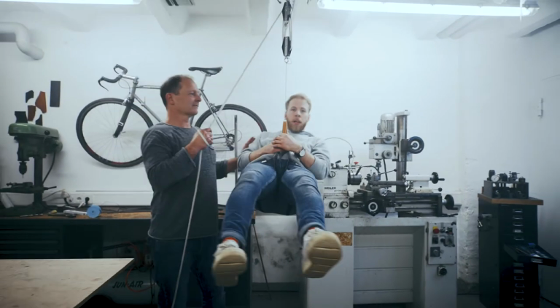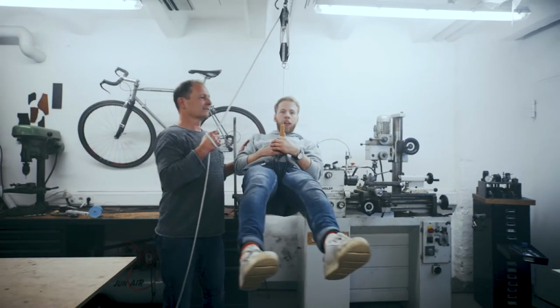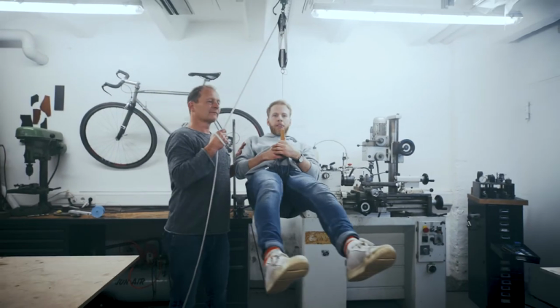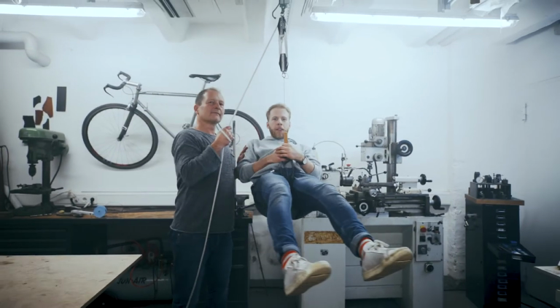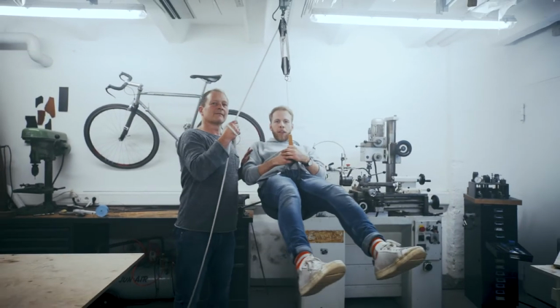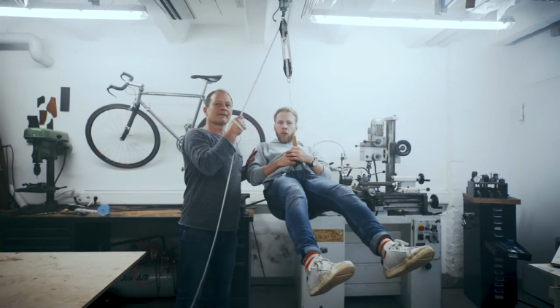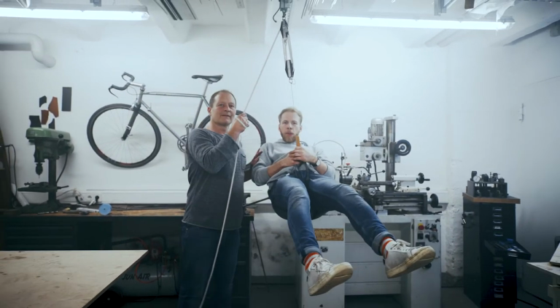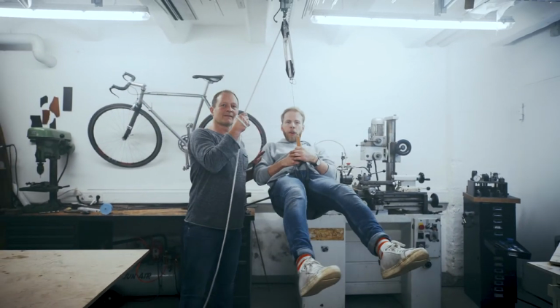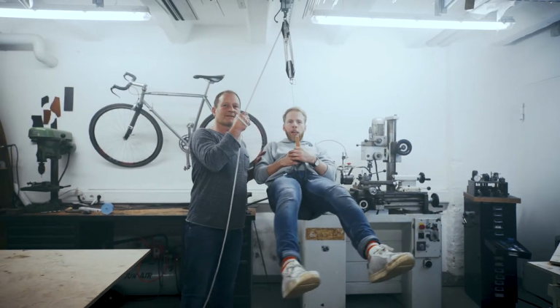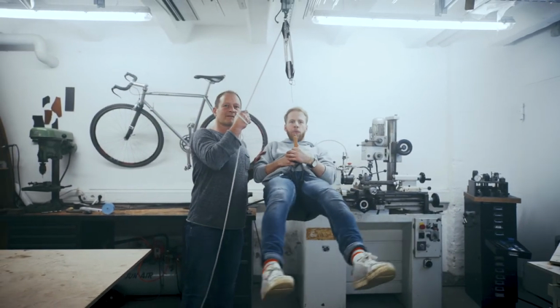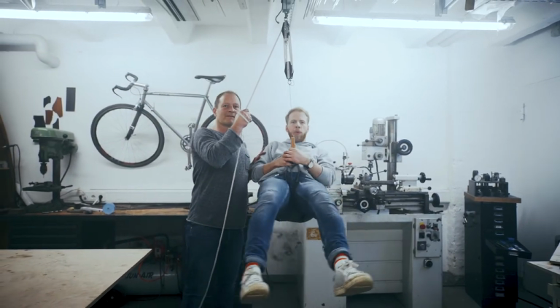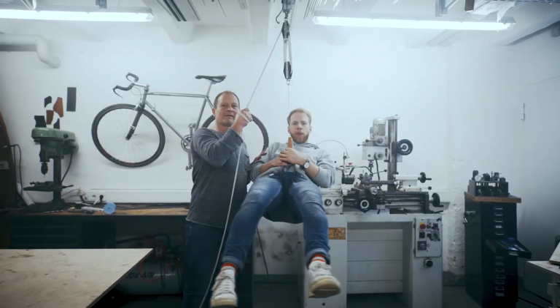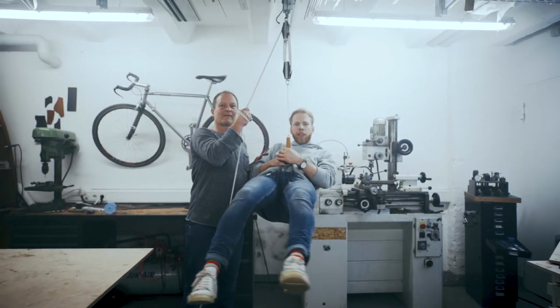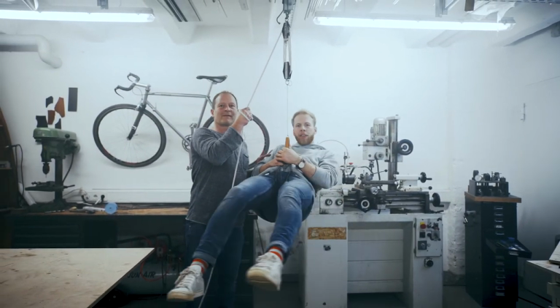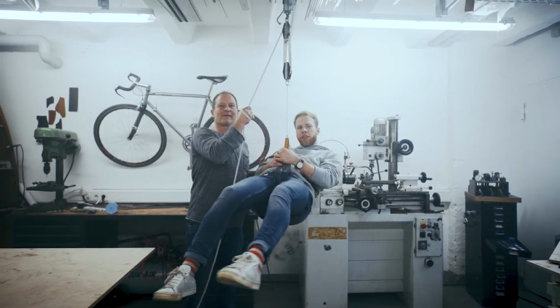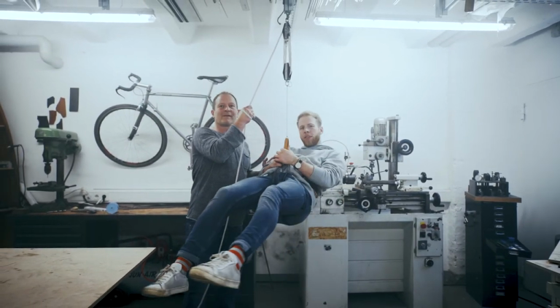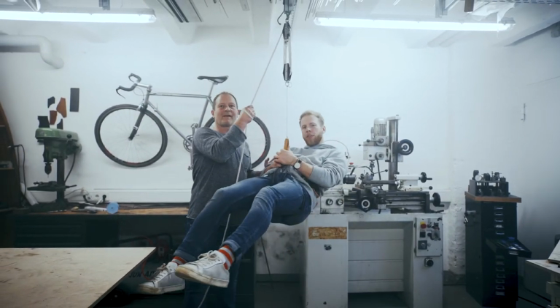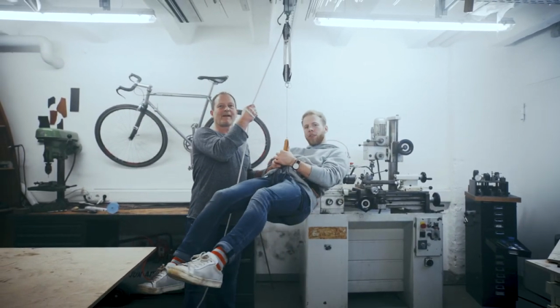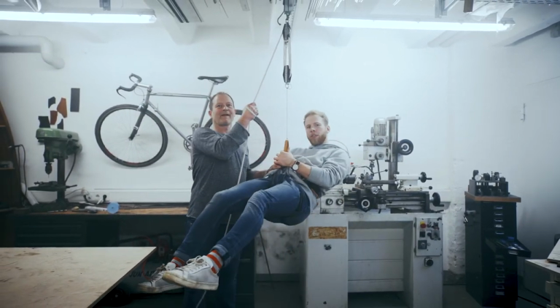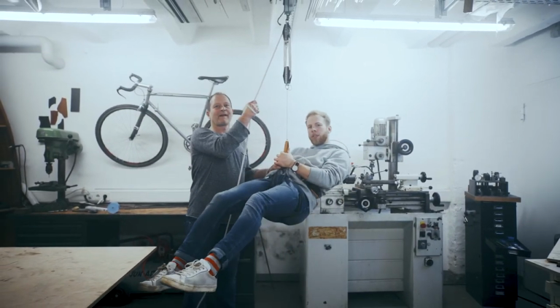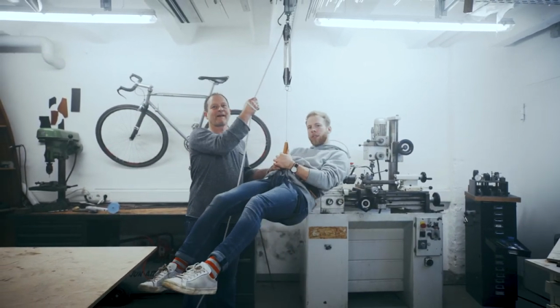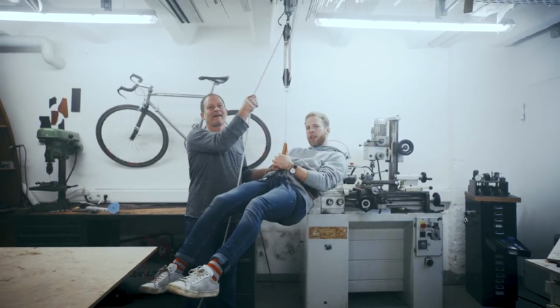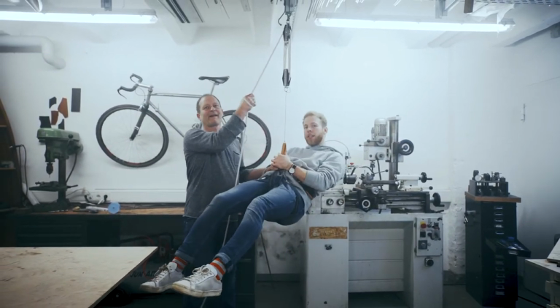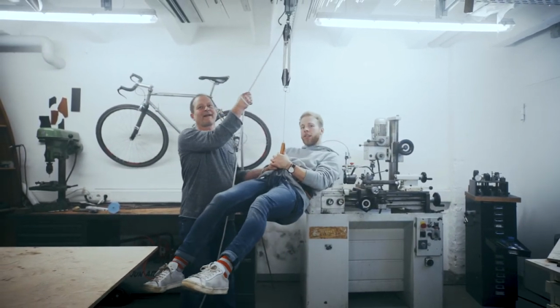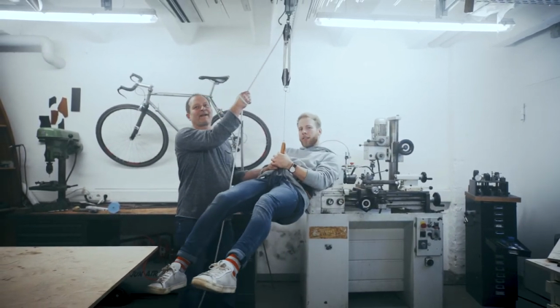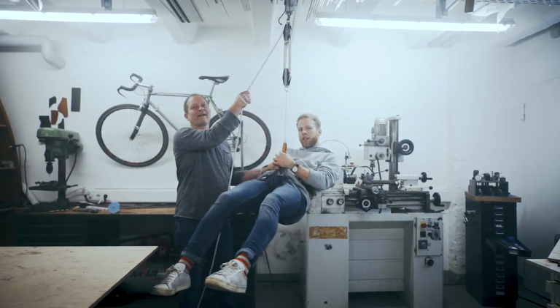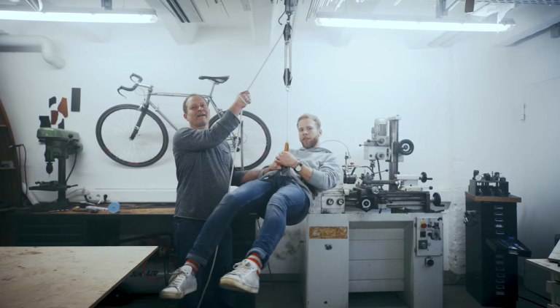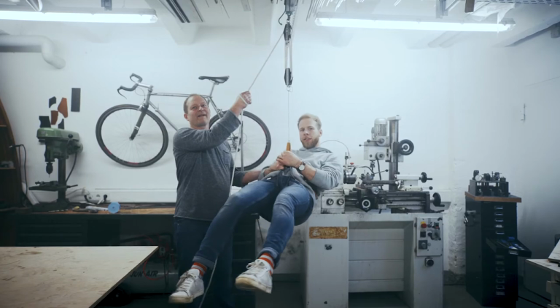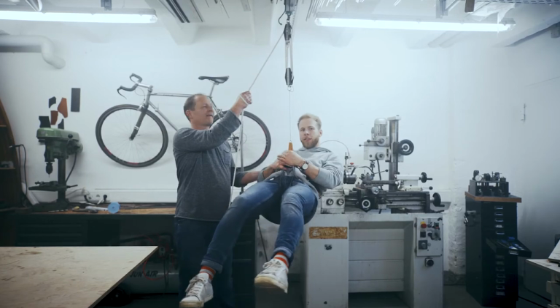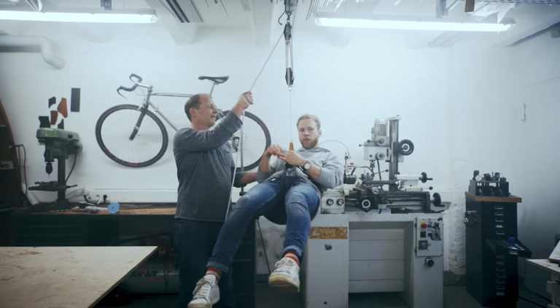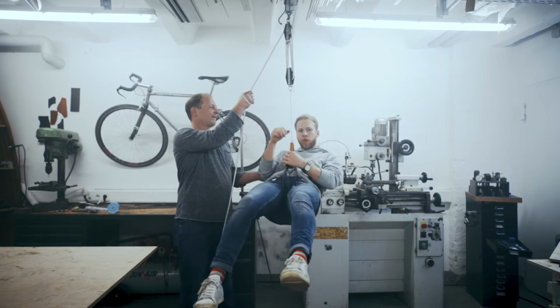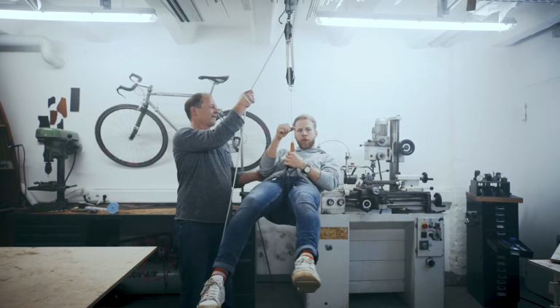Hey Kickstarter! With your help, we will take the Fixur to the streets. And ride safe as this roller.